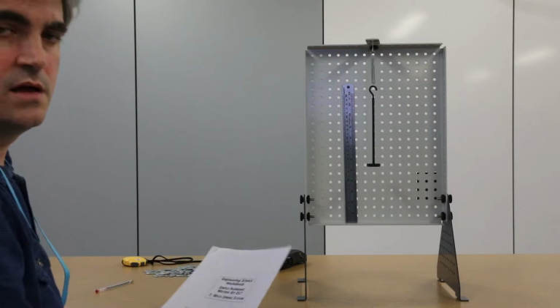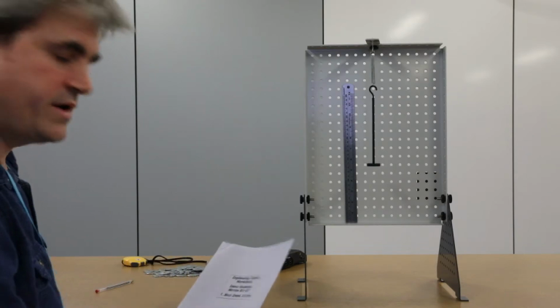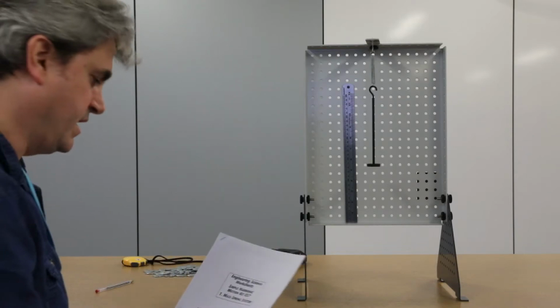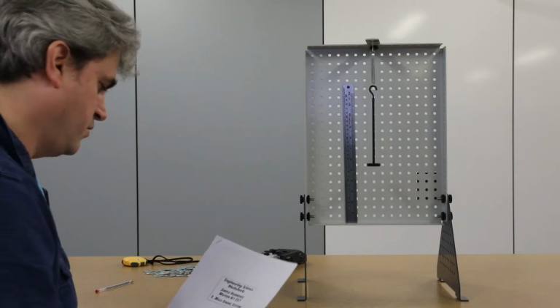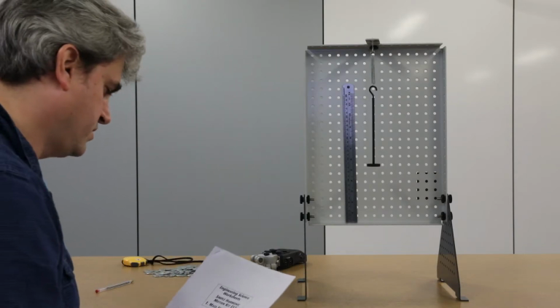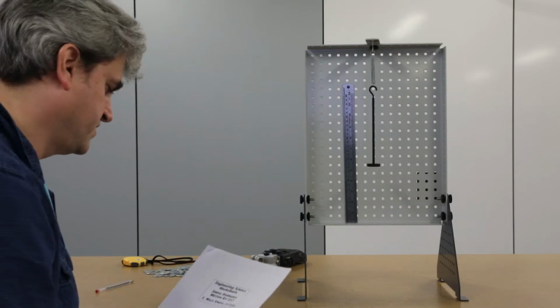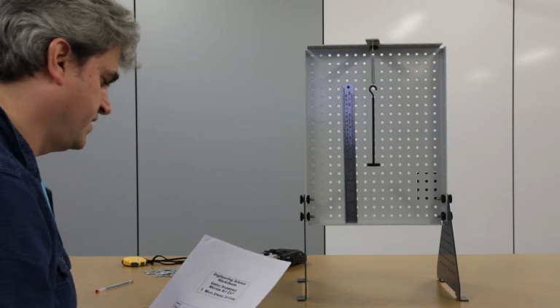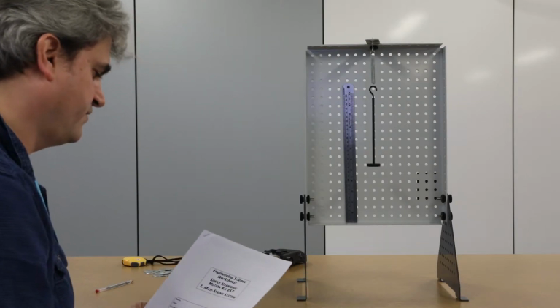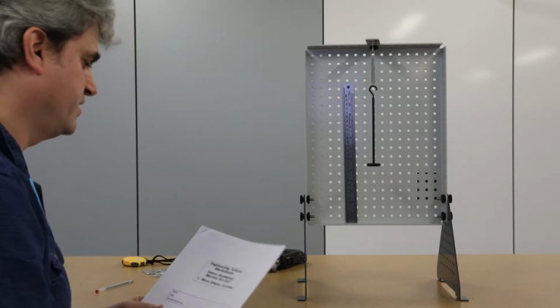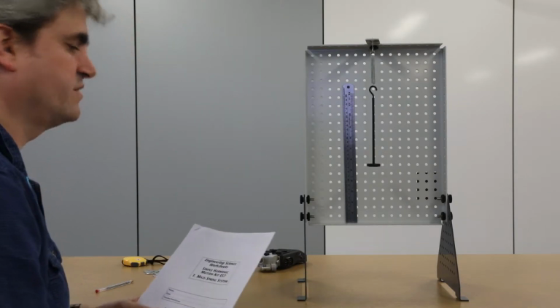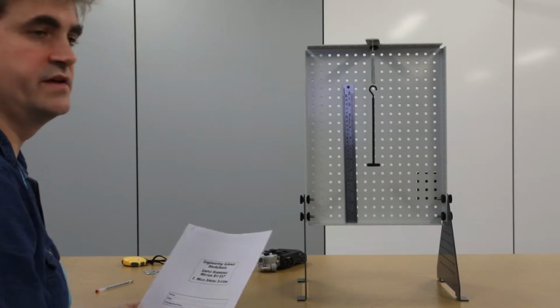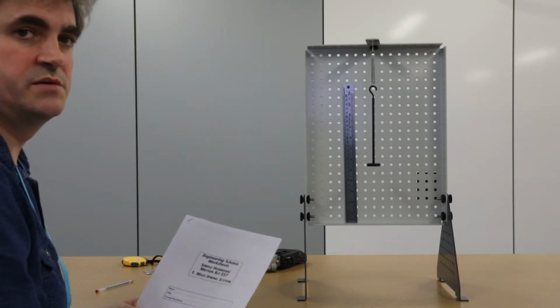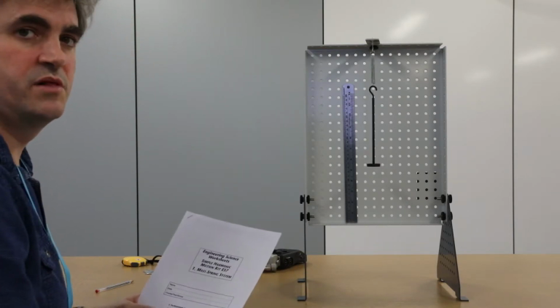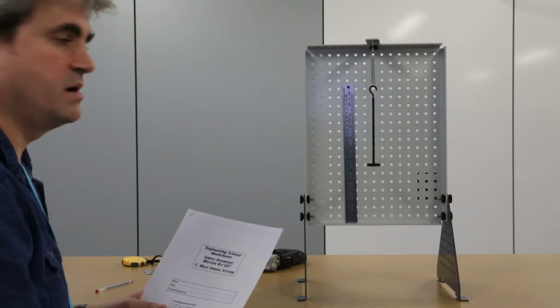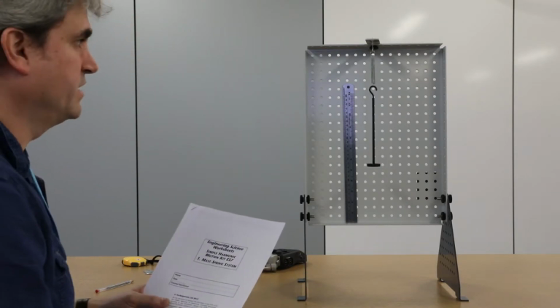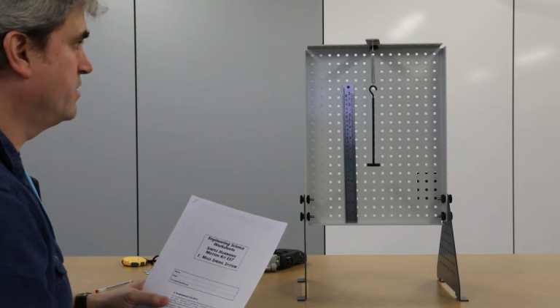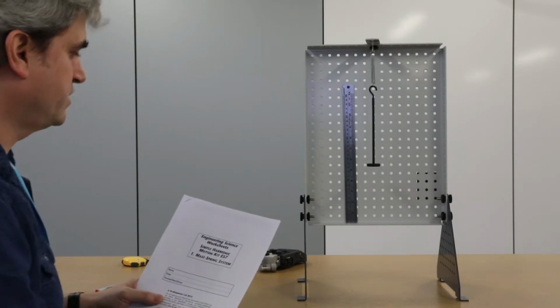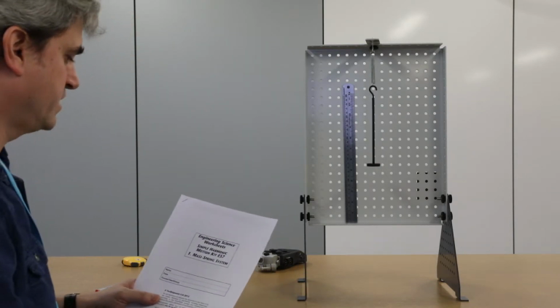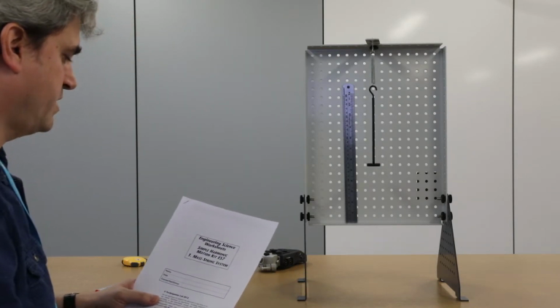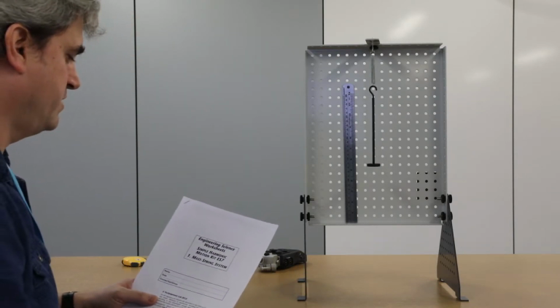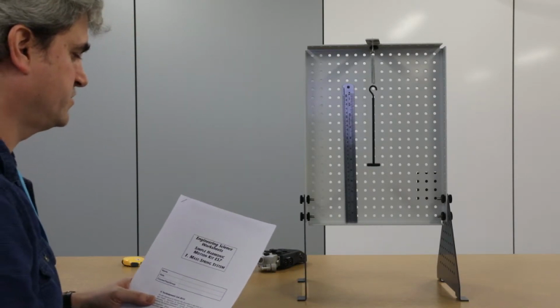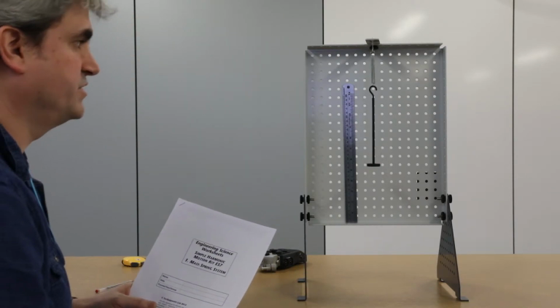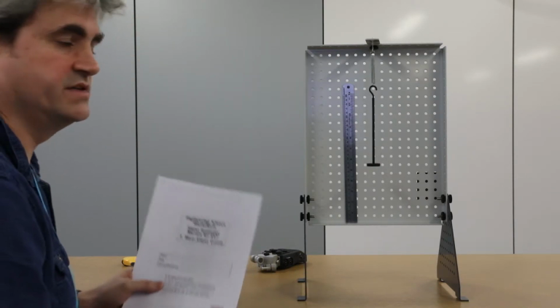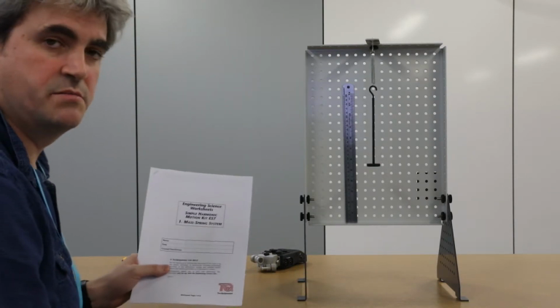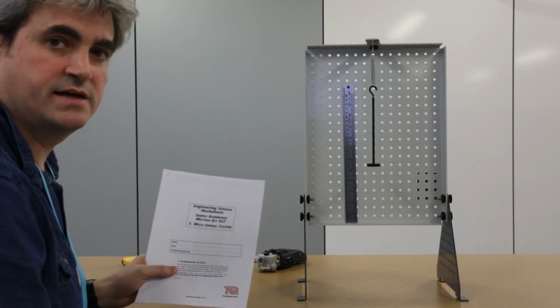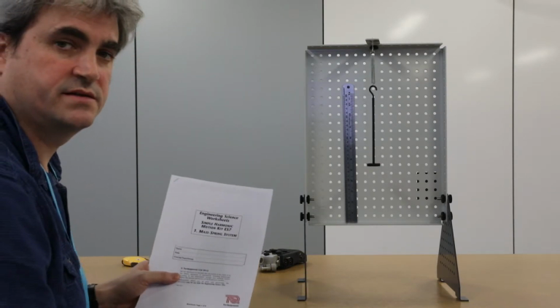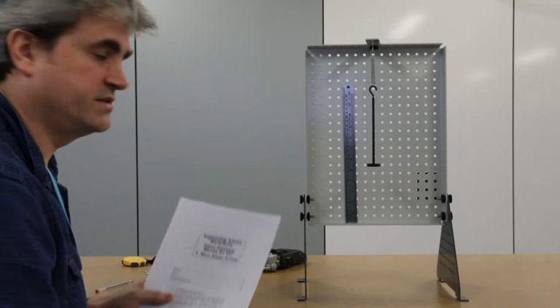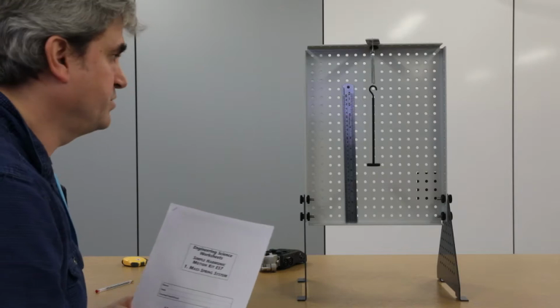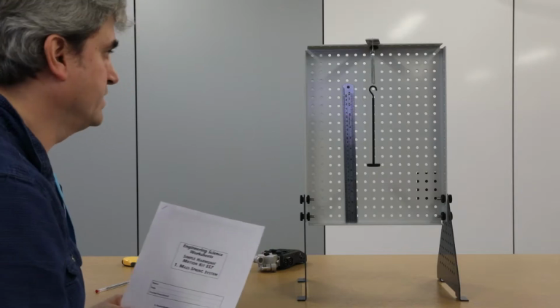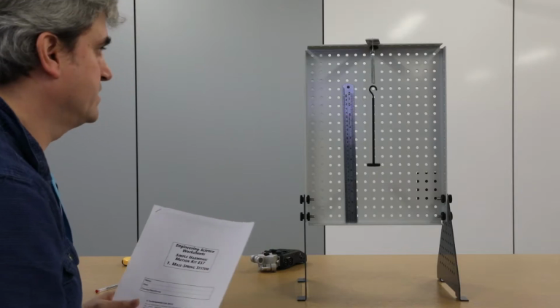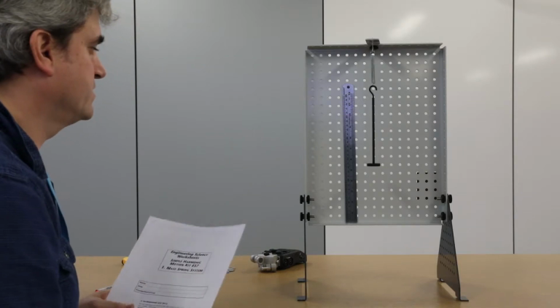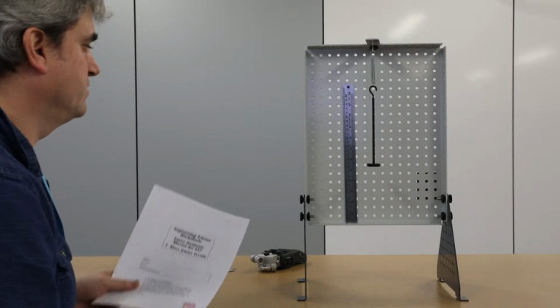Welcome to the first of the simple harmonic motion experiments, which is the mass and spring system.